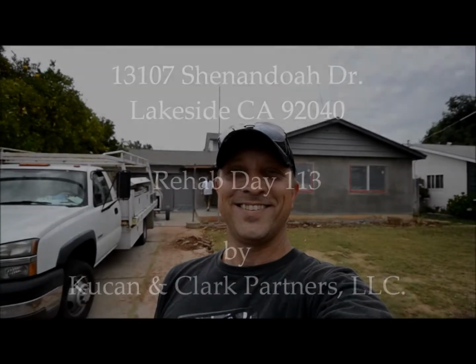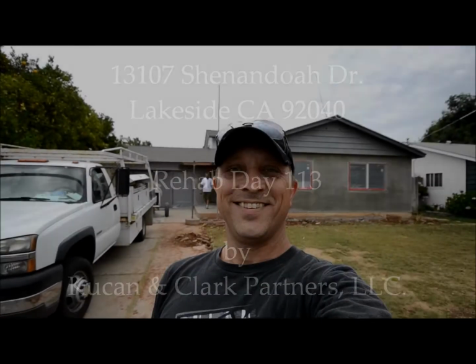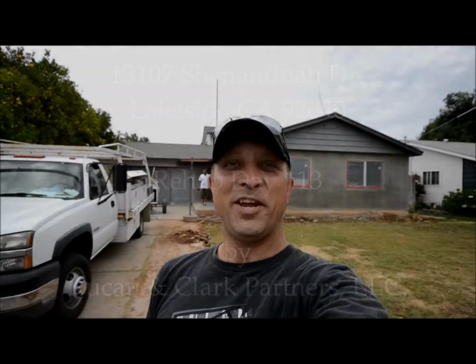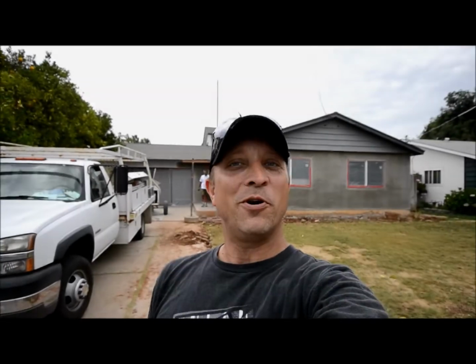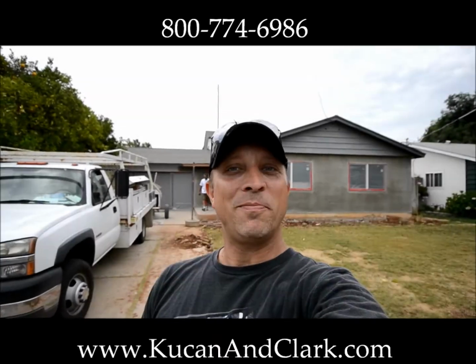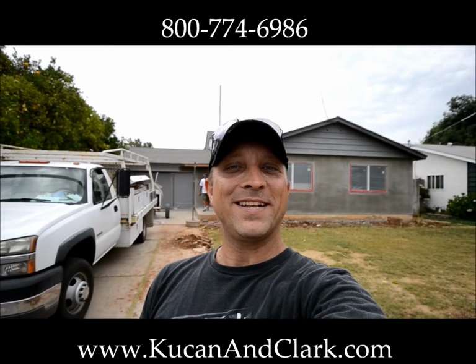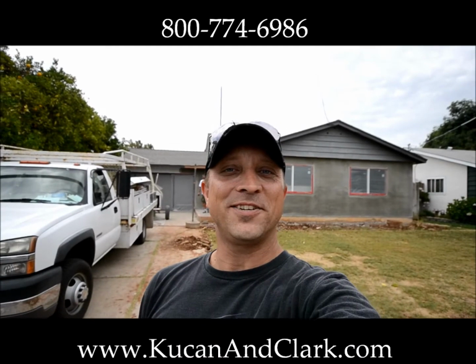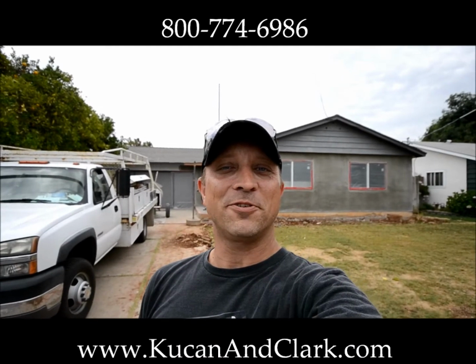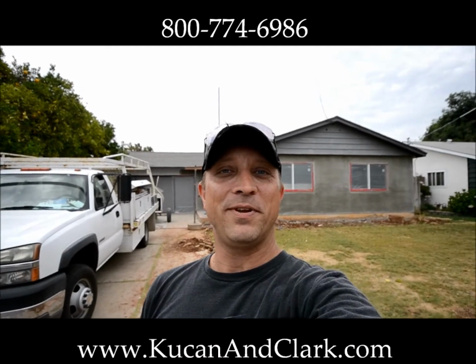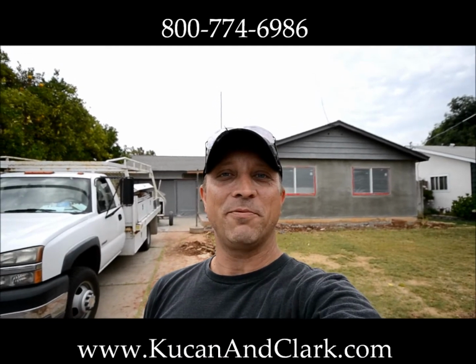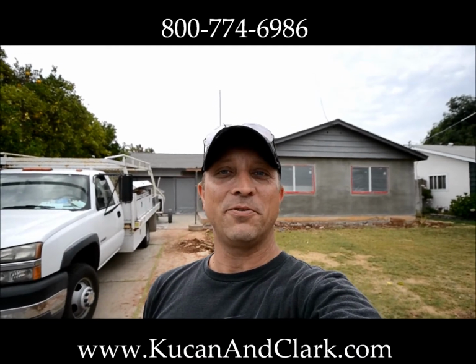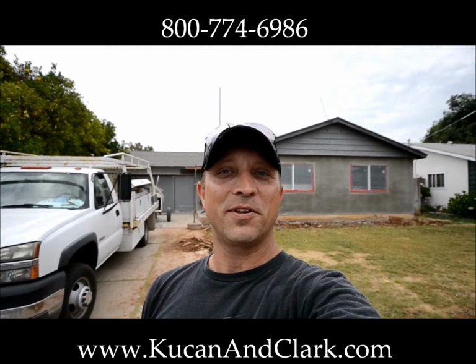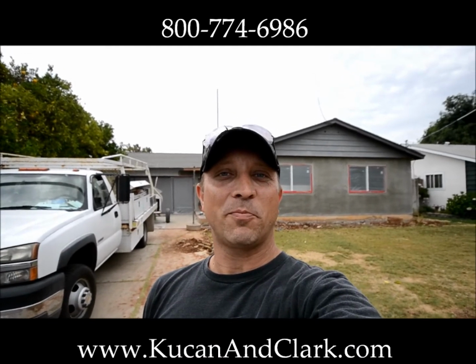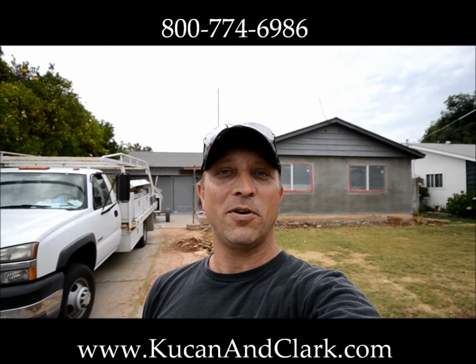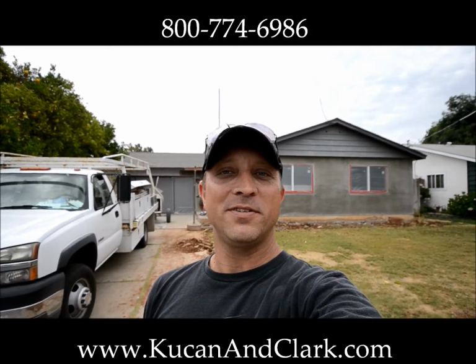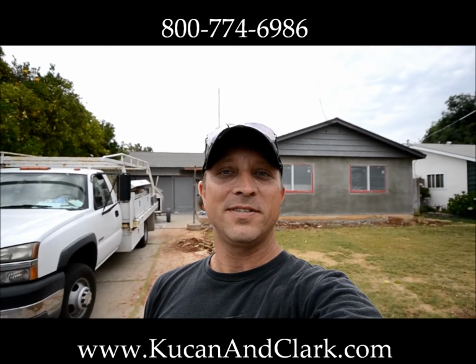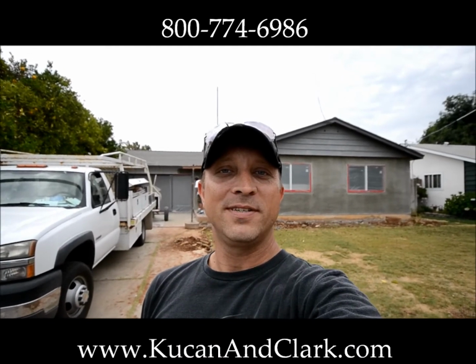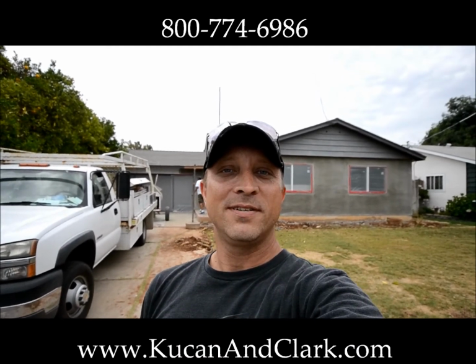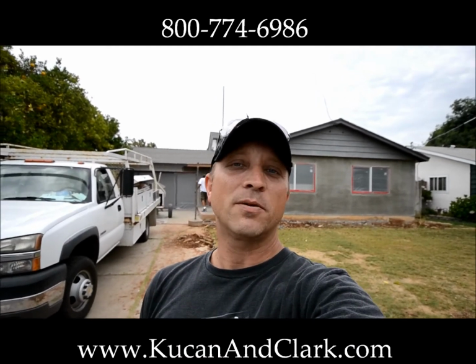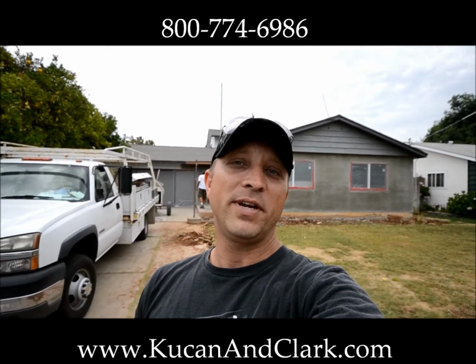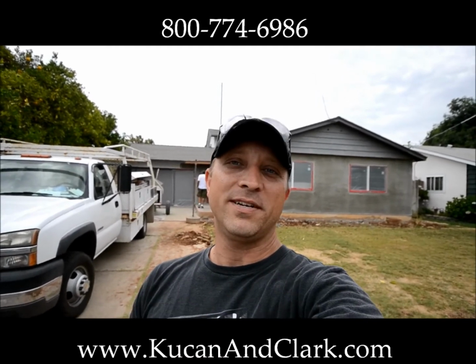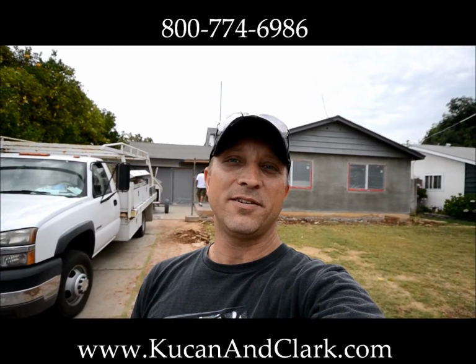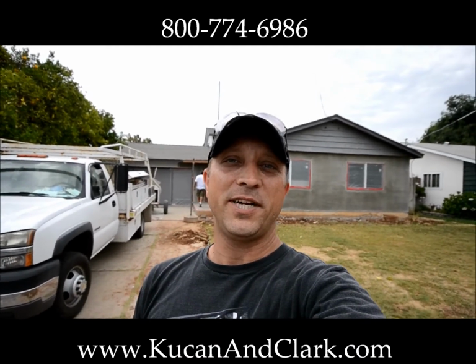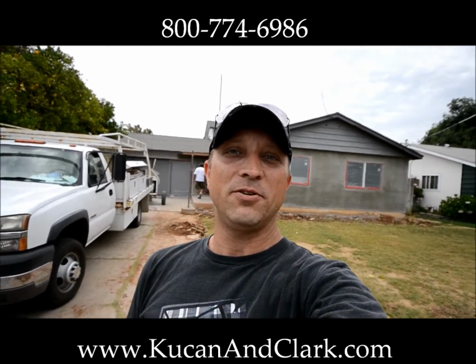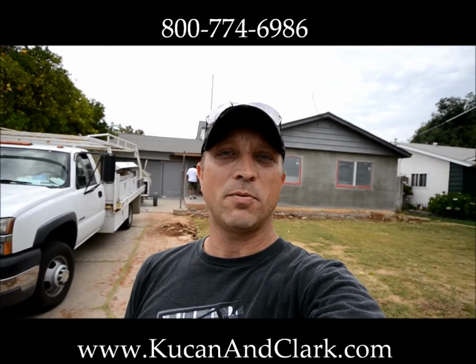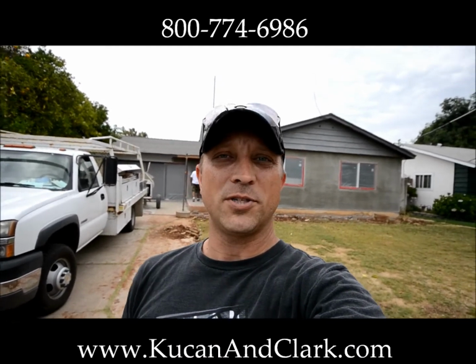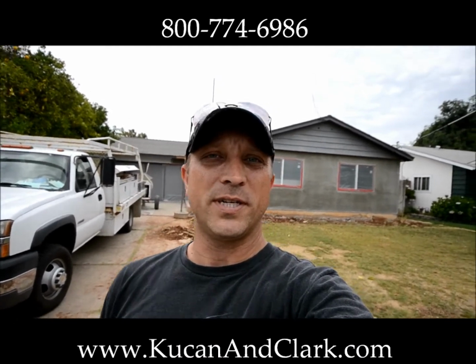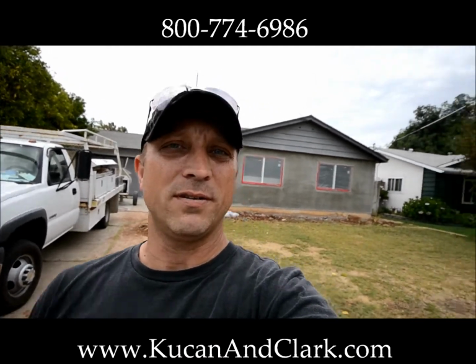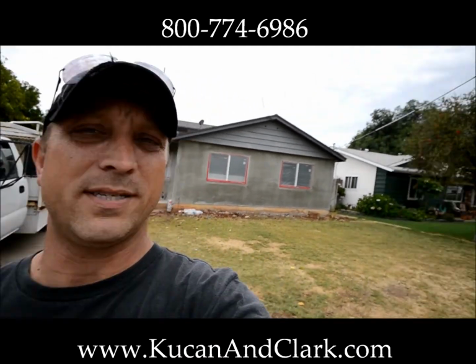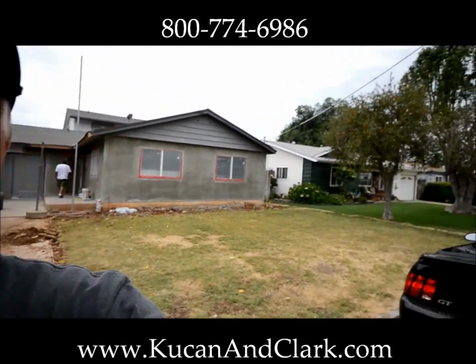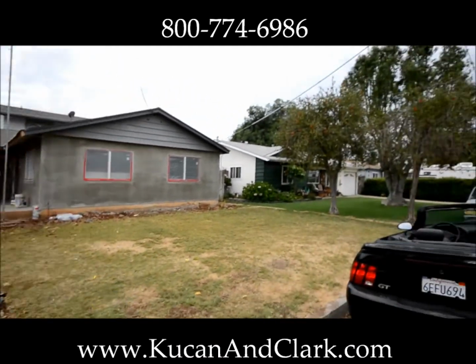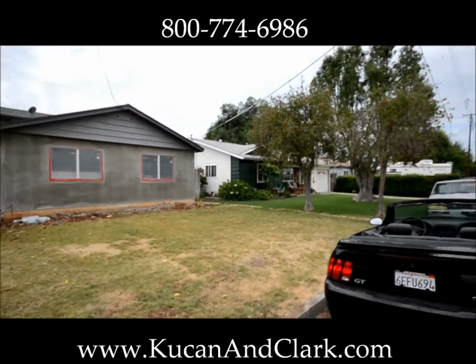Hey, welcome back. This is Darrell Kucan with Kucan & Clark Partners. I'm going to bring you in on our Shenandoah project here in Lakeside, California.